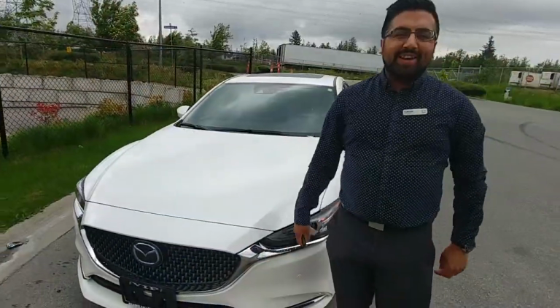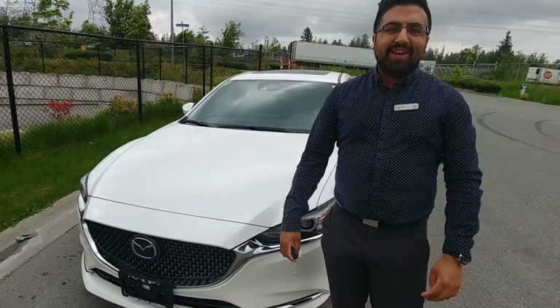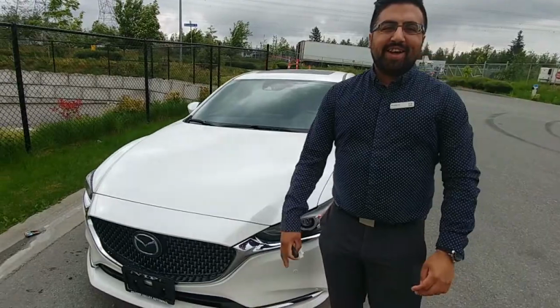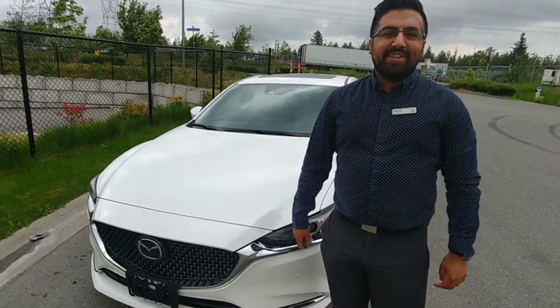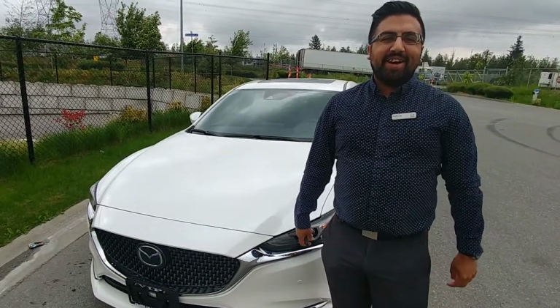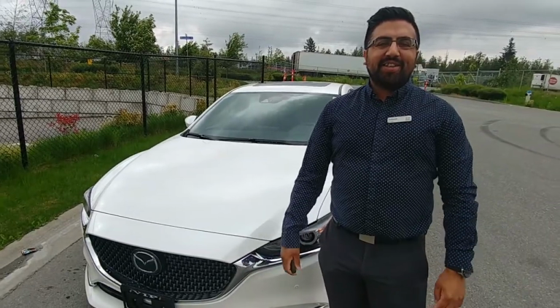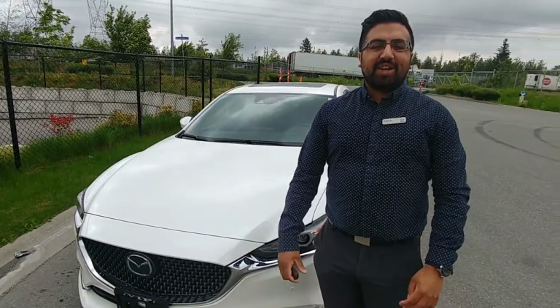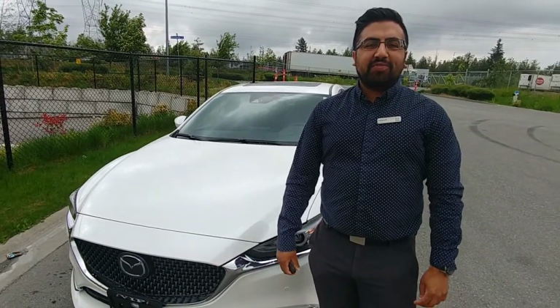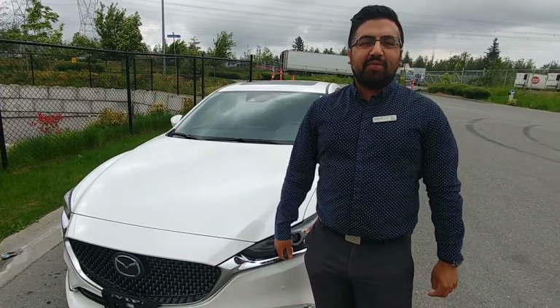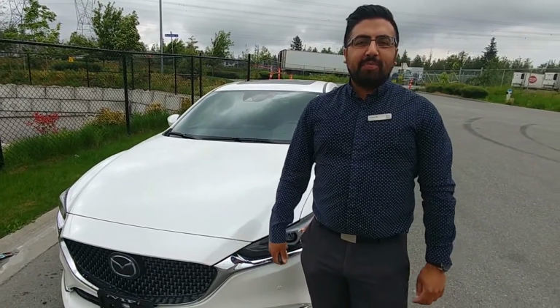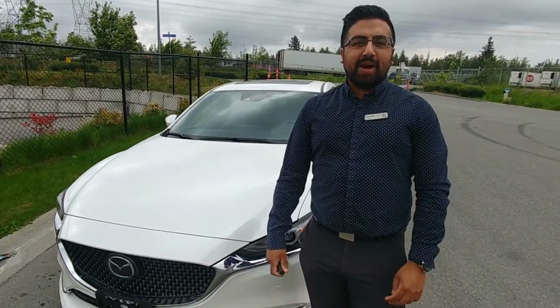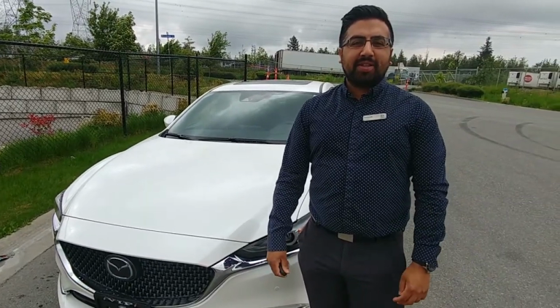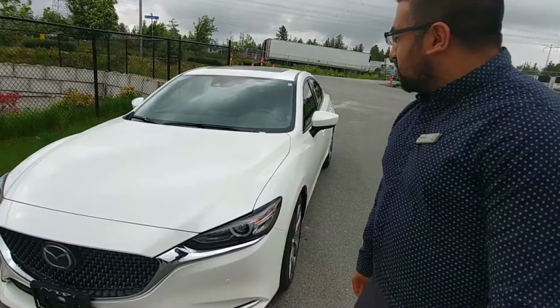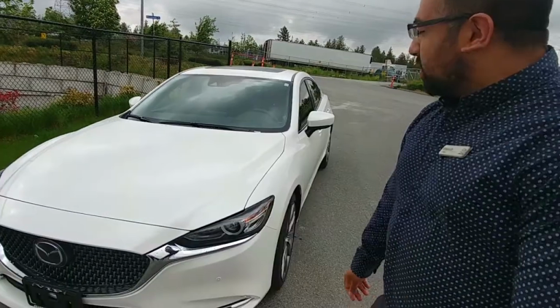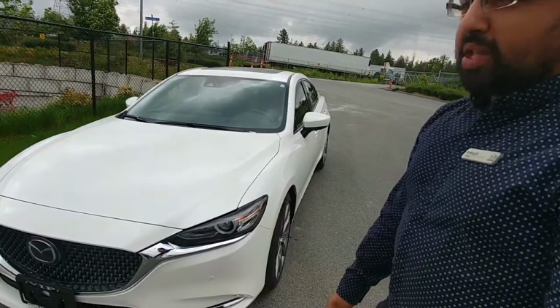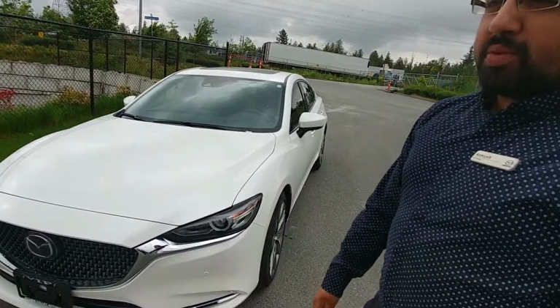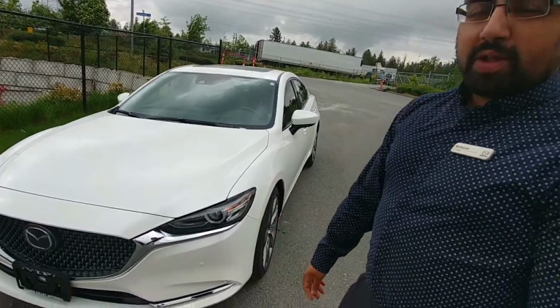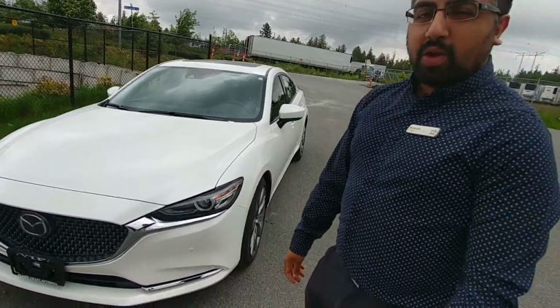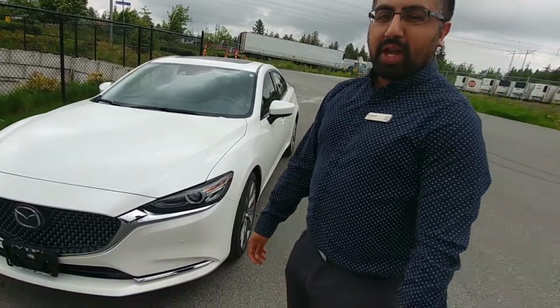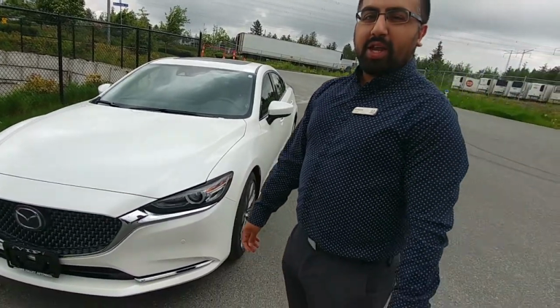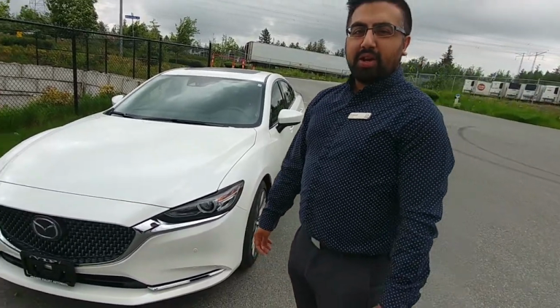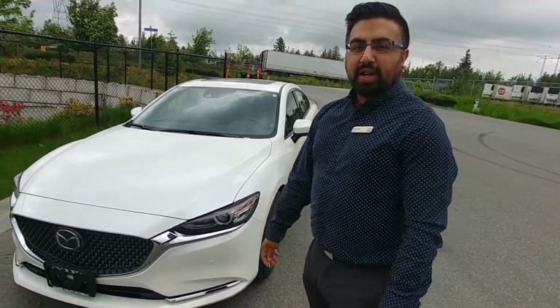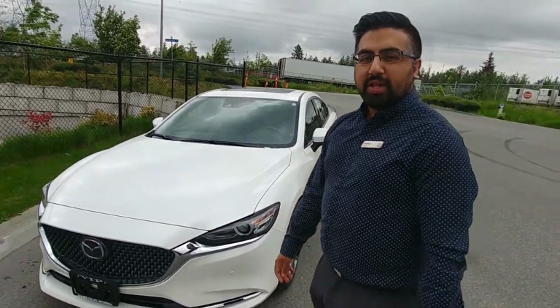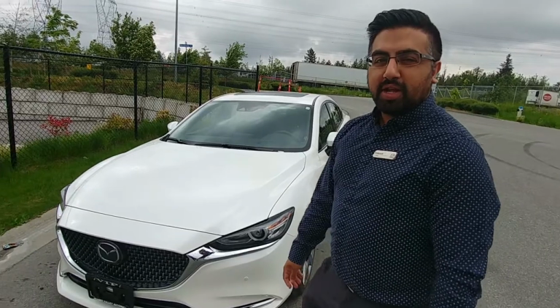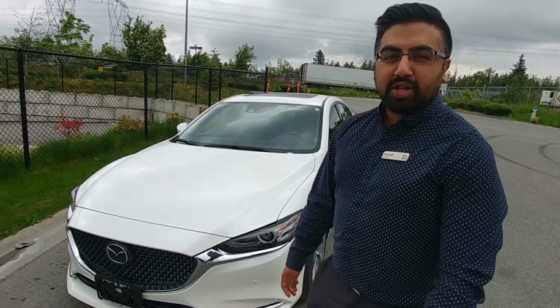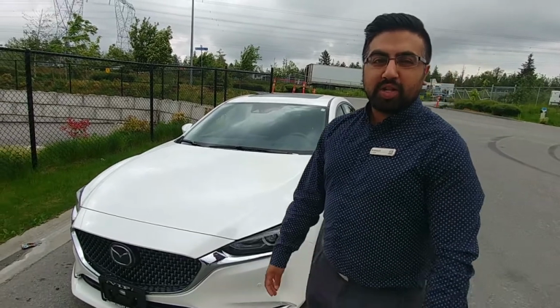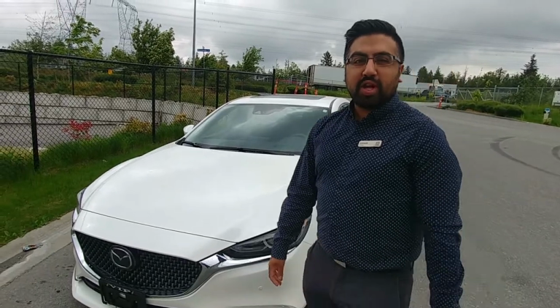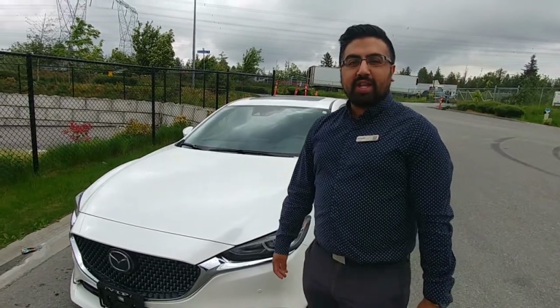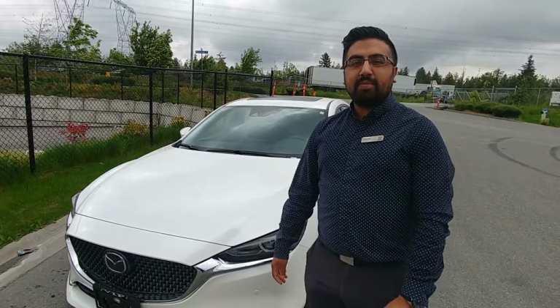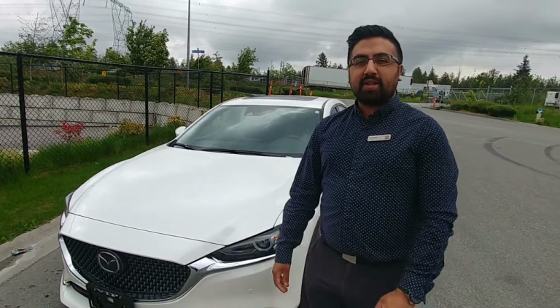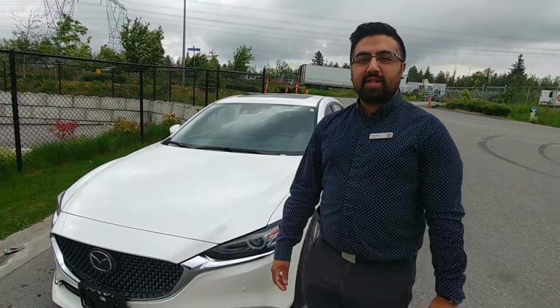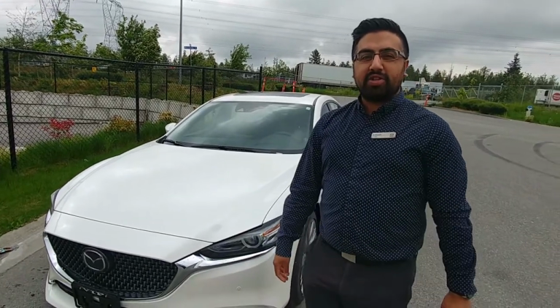Hey guys, this is Ankush from VIP Mazda. The model we're looking at here today is a 2018 Mazda 6 Signature.